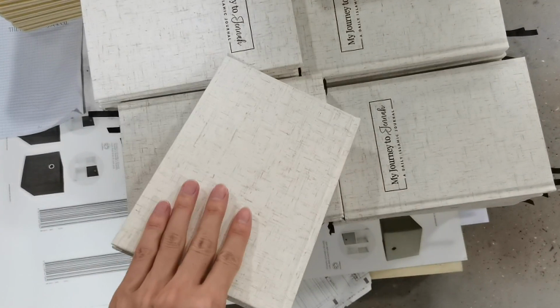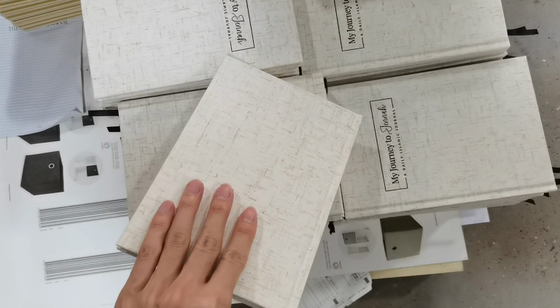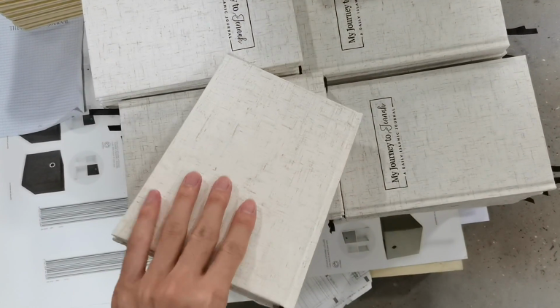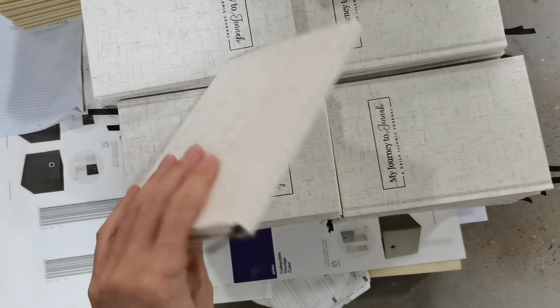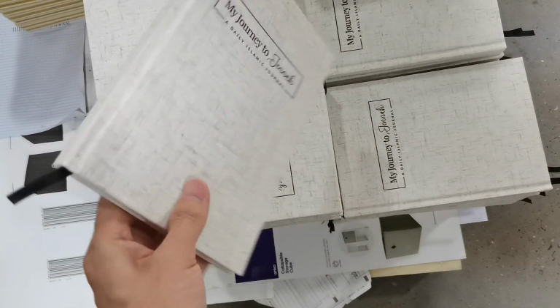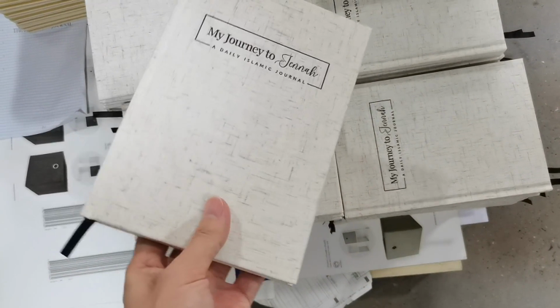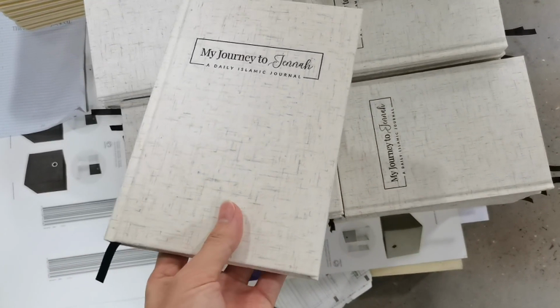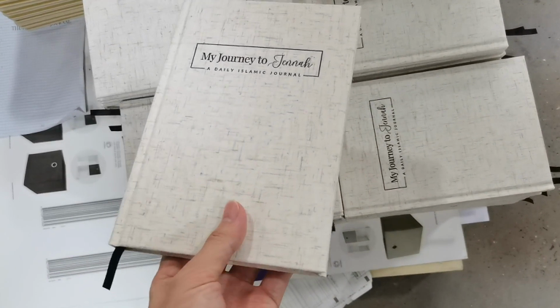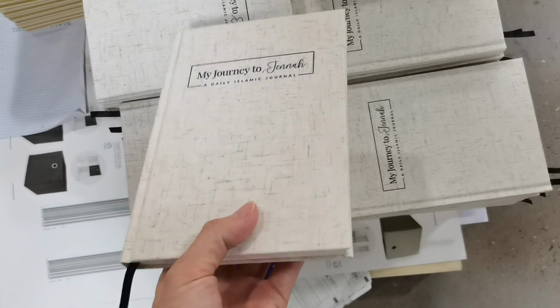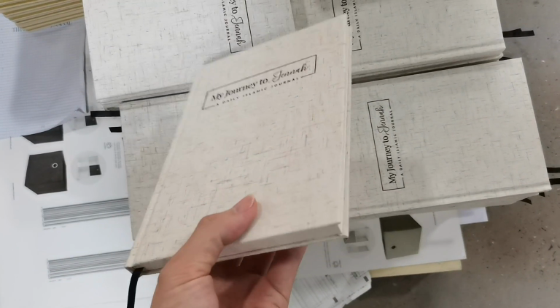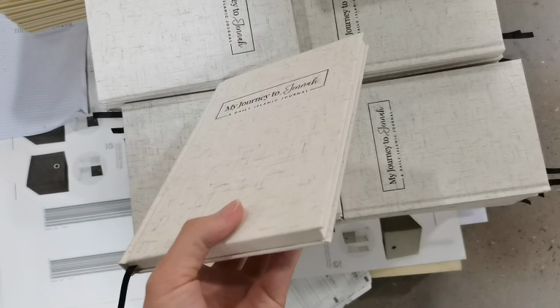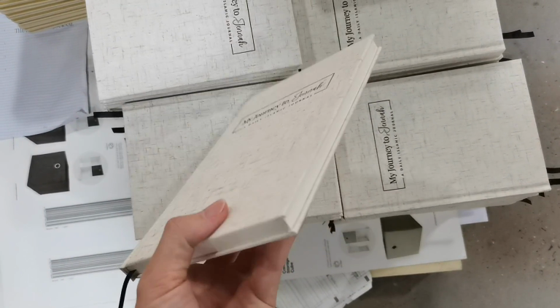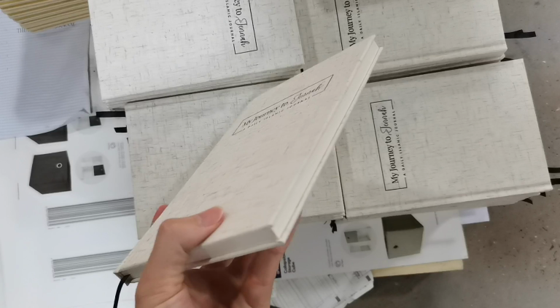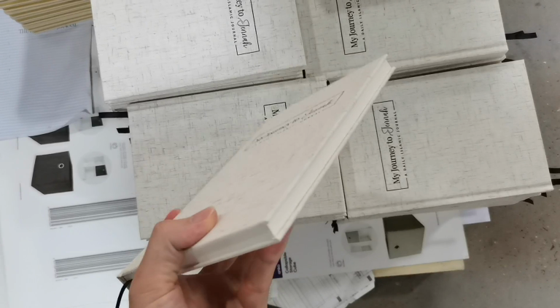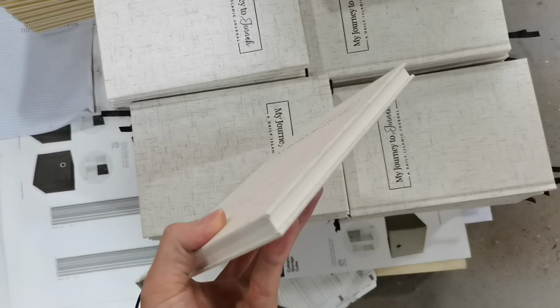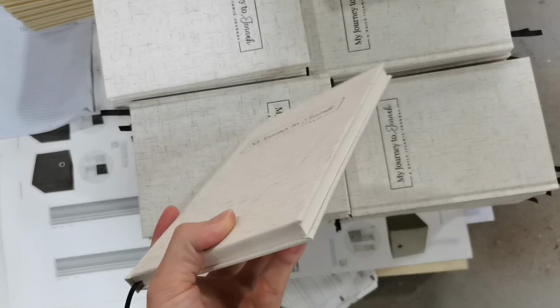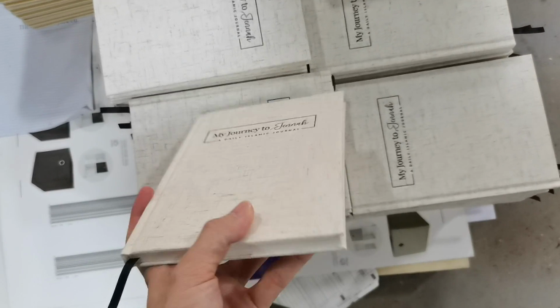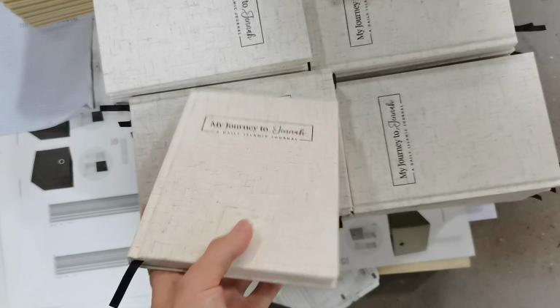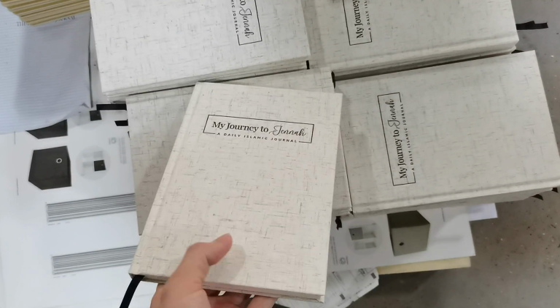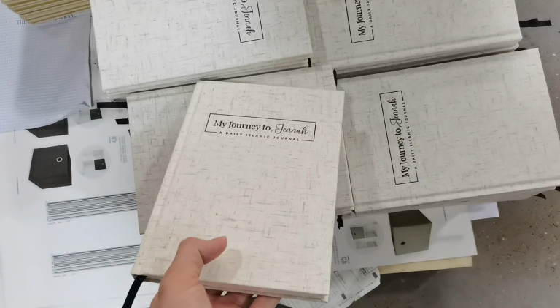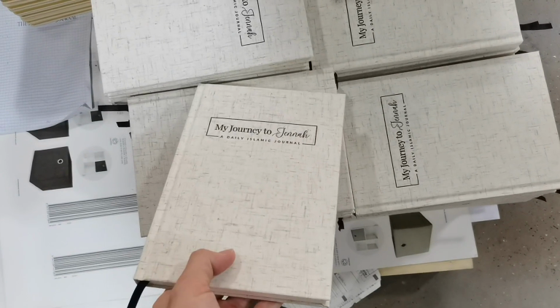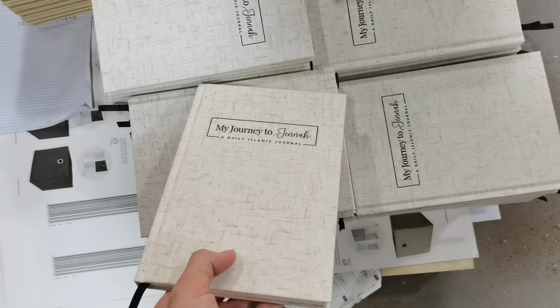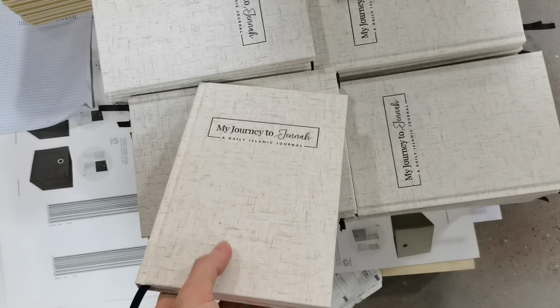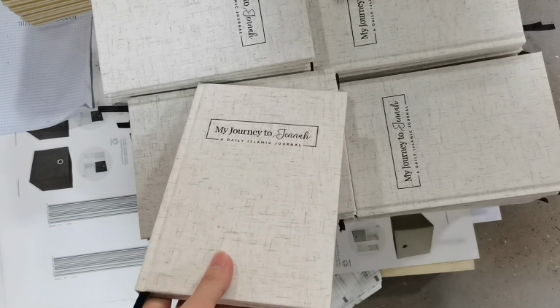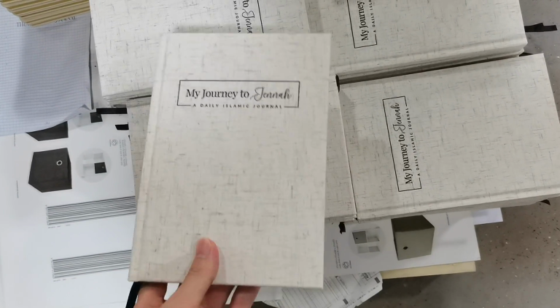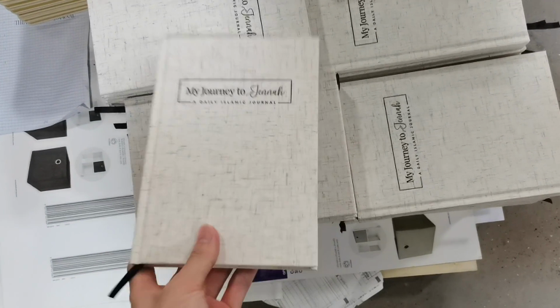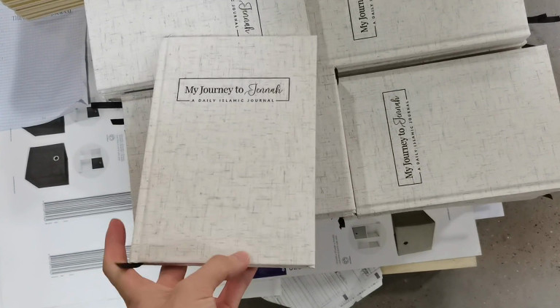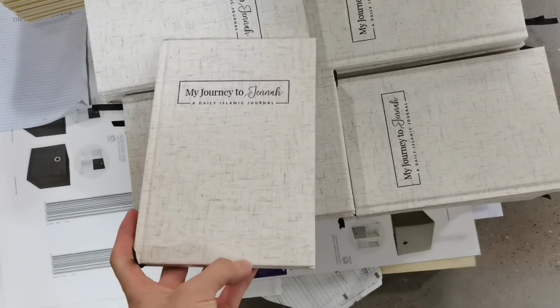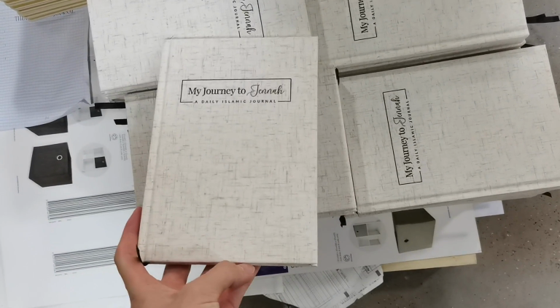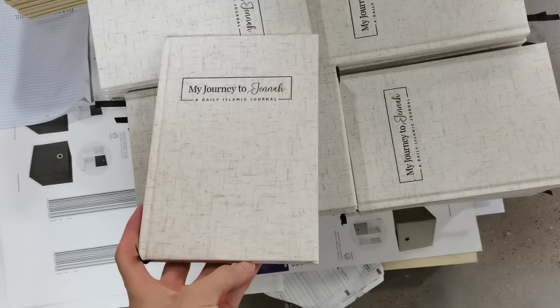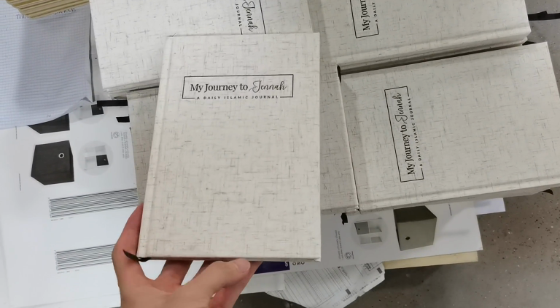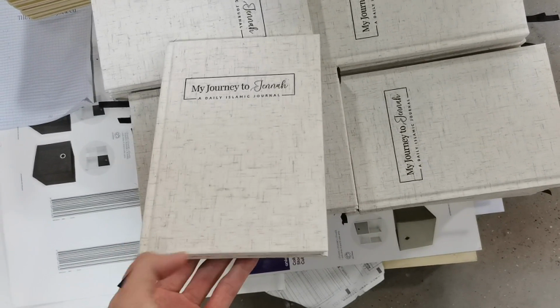It is the linen hardcover, the linen color. The linen texture can be customized.